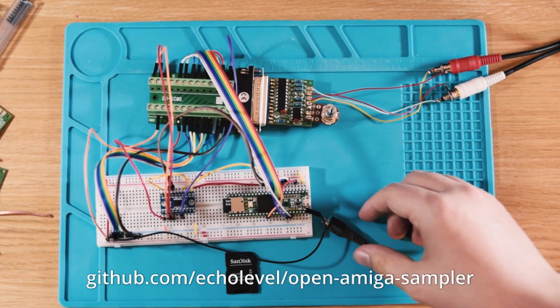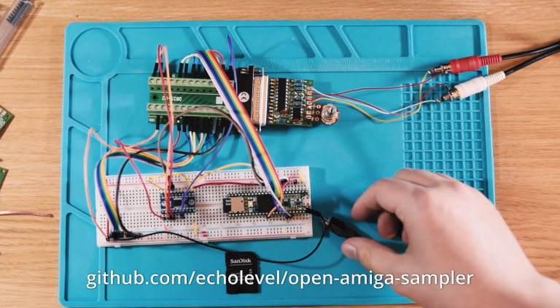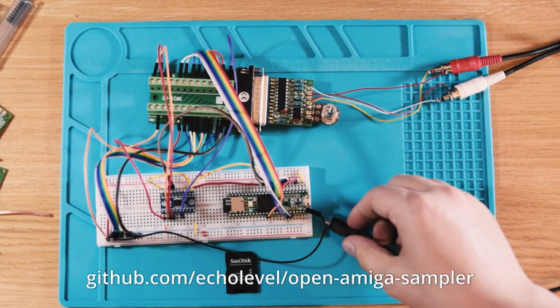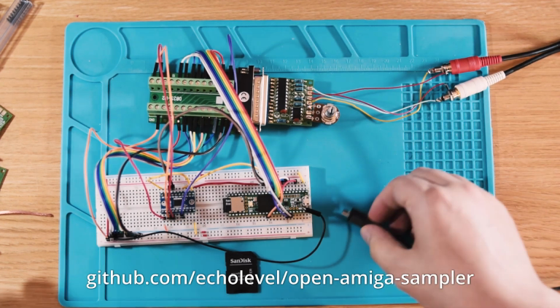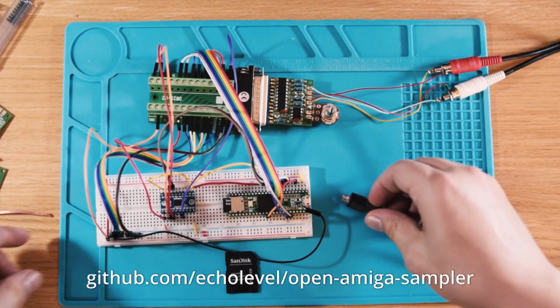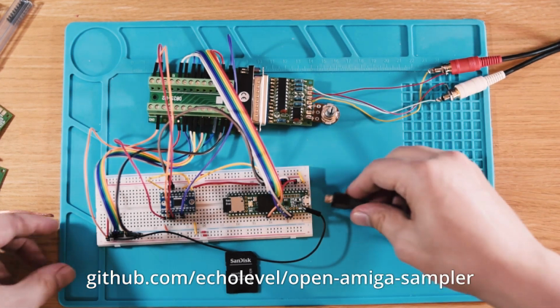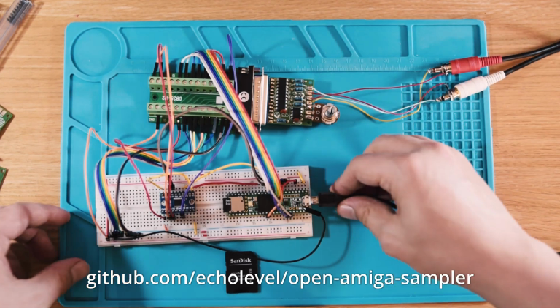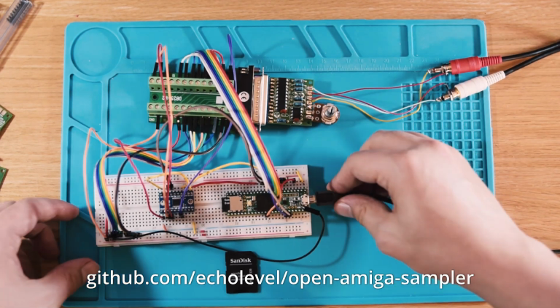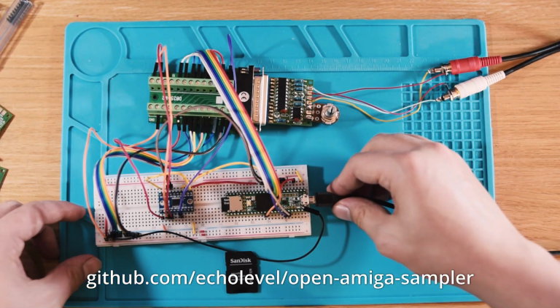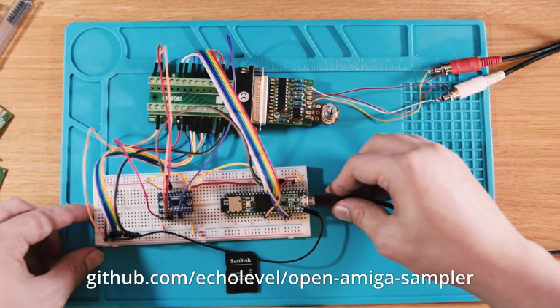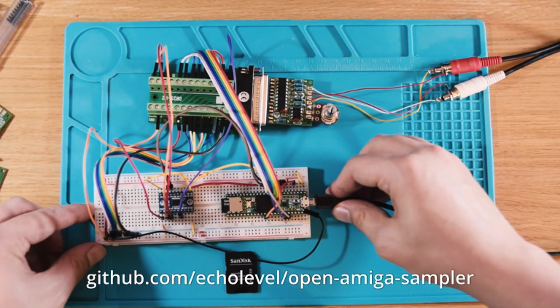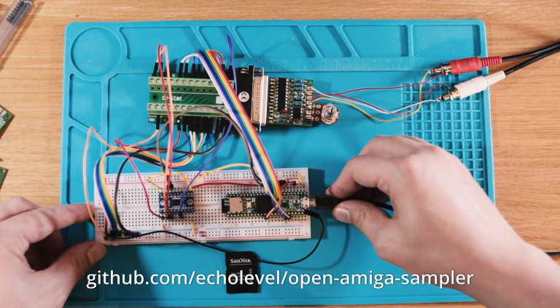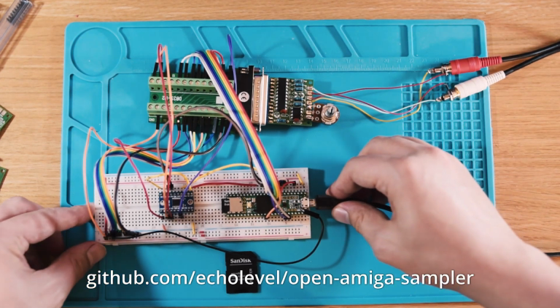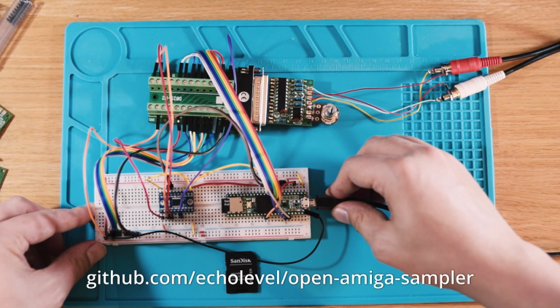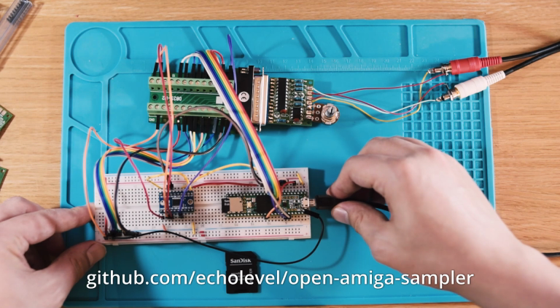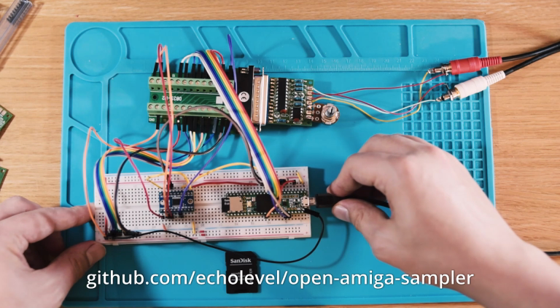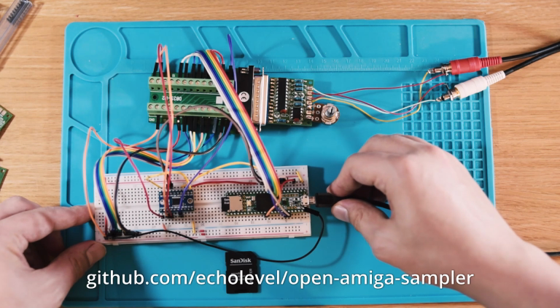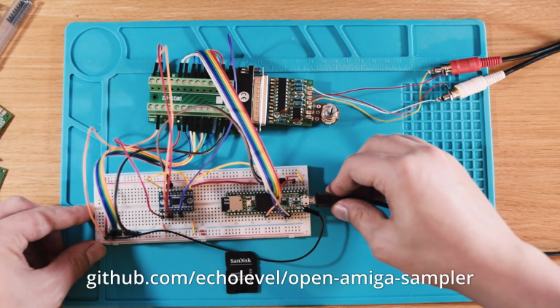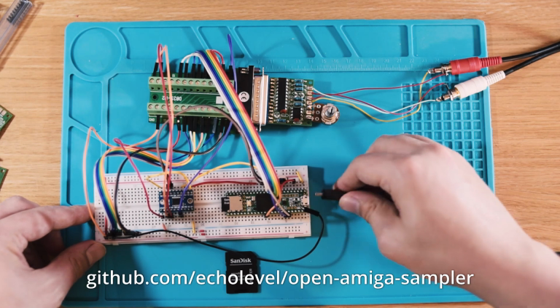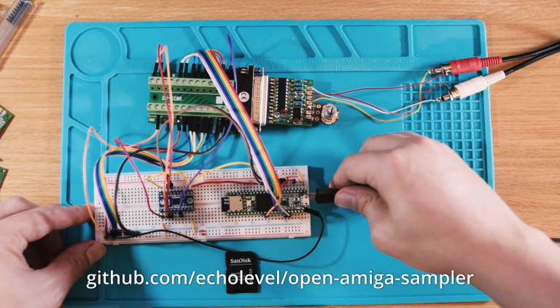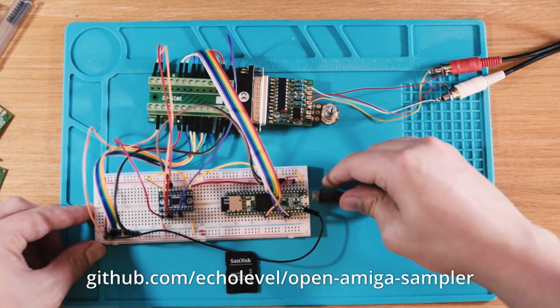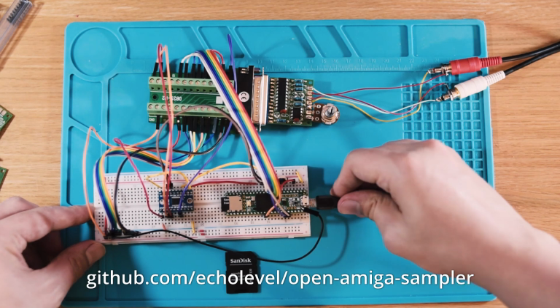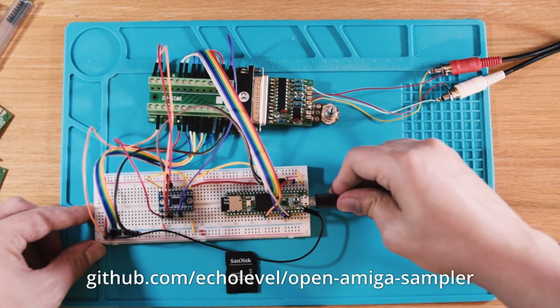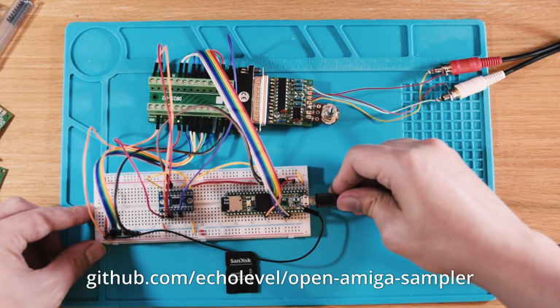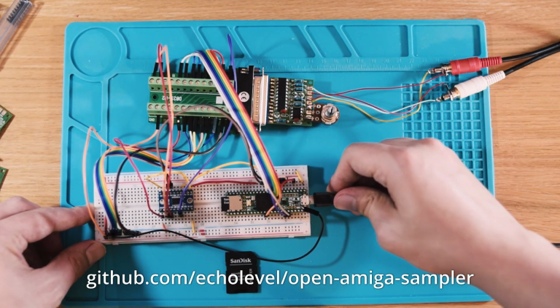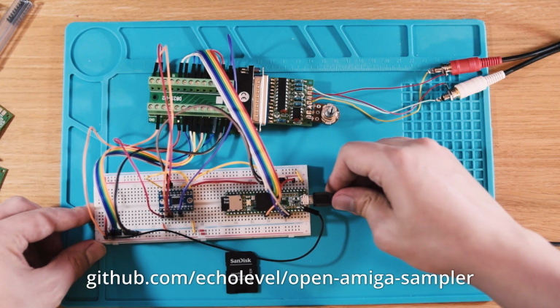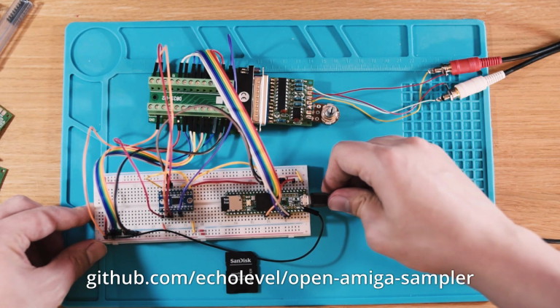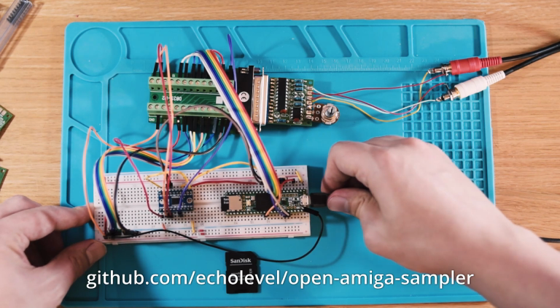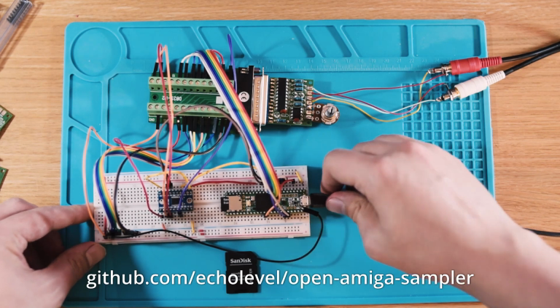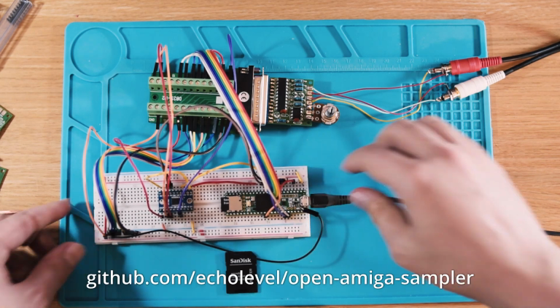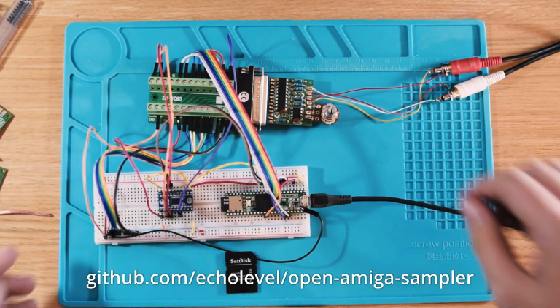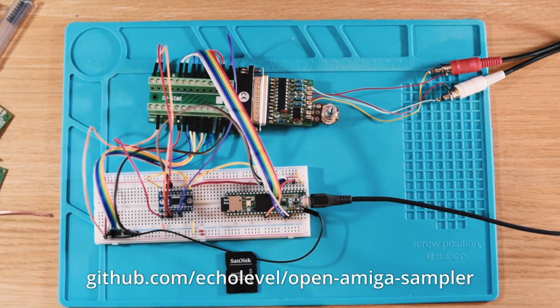Today our PCBs were delivered and we built the first few samplers for real. They sound great.